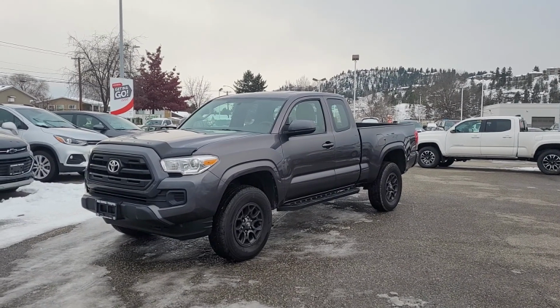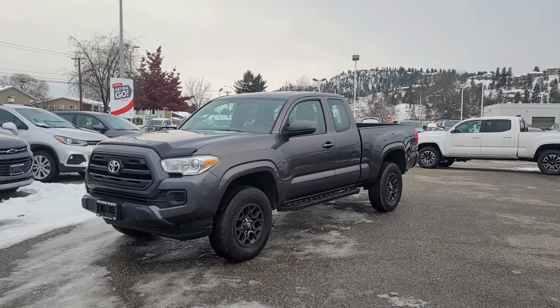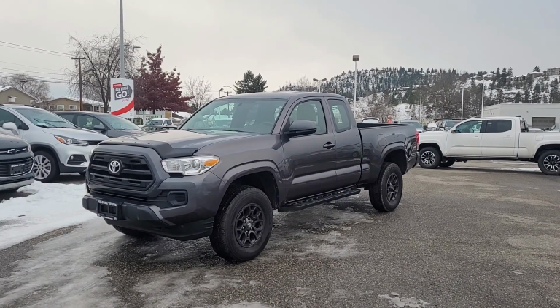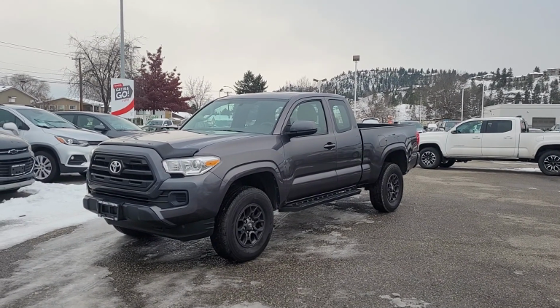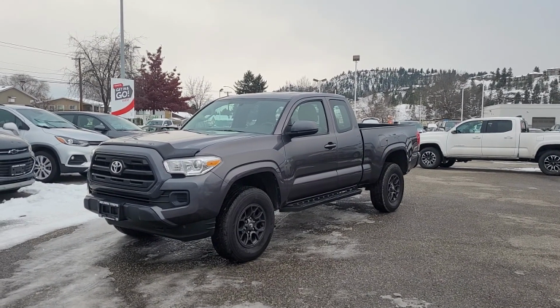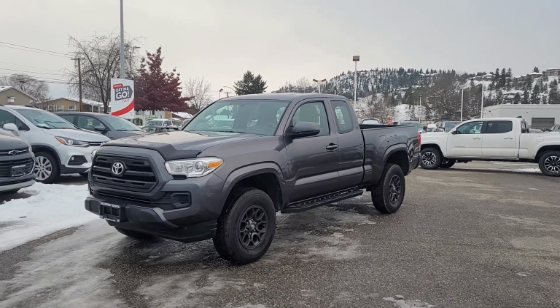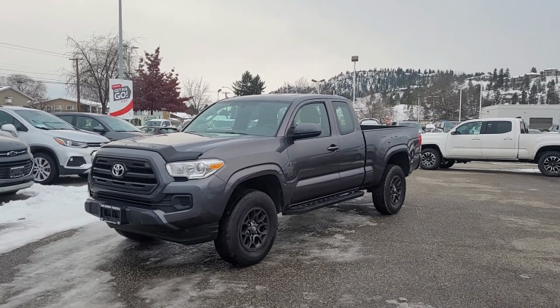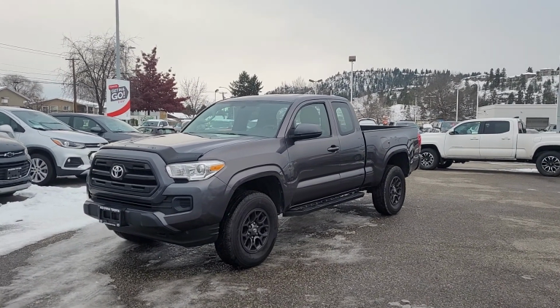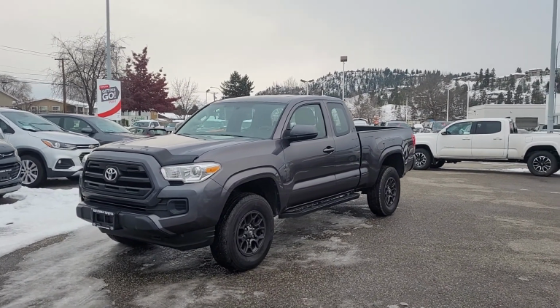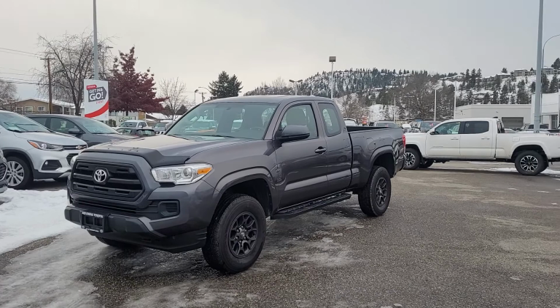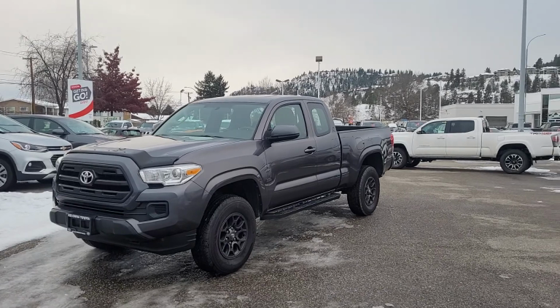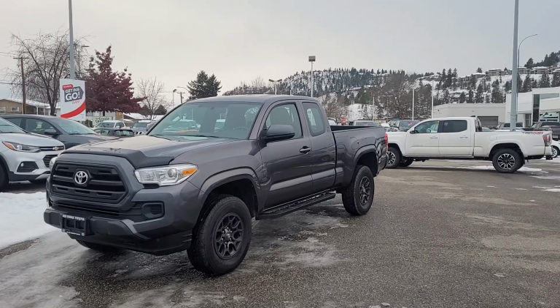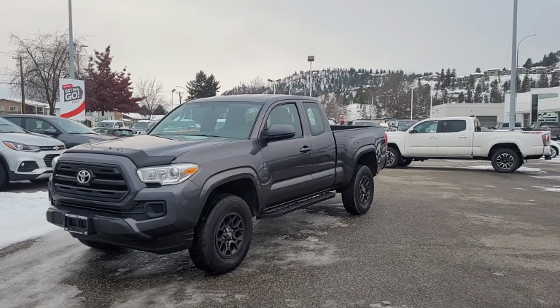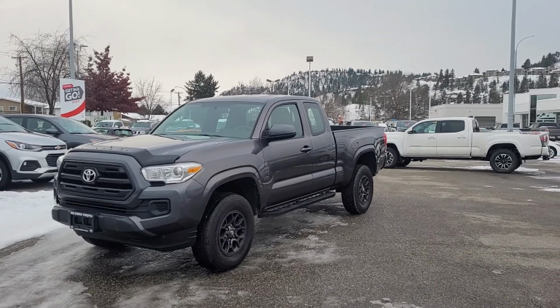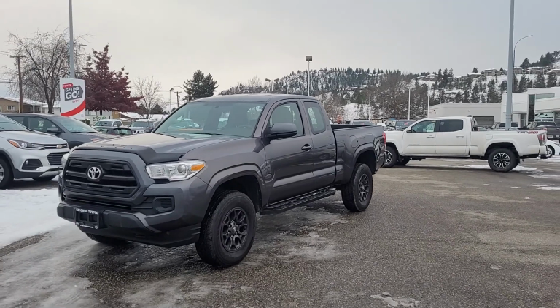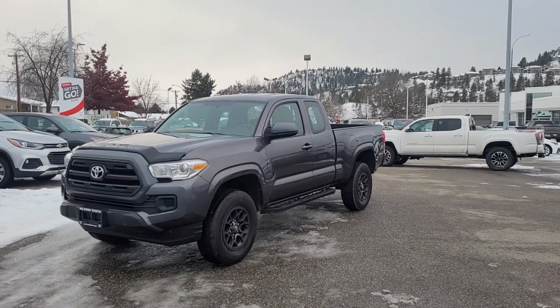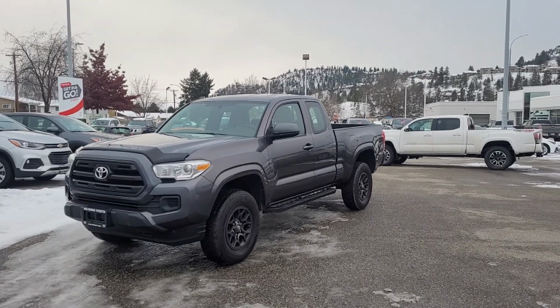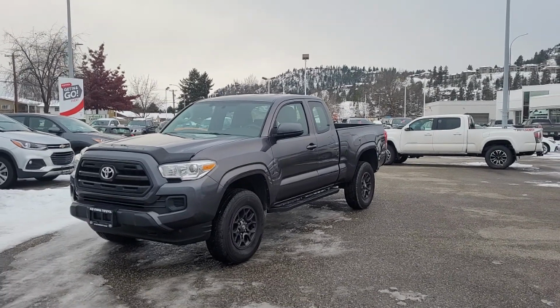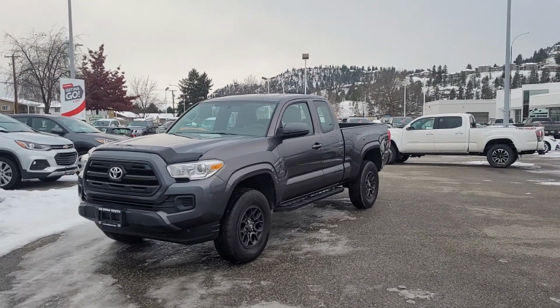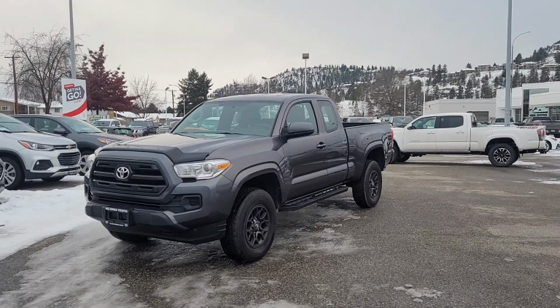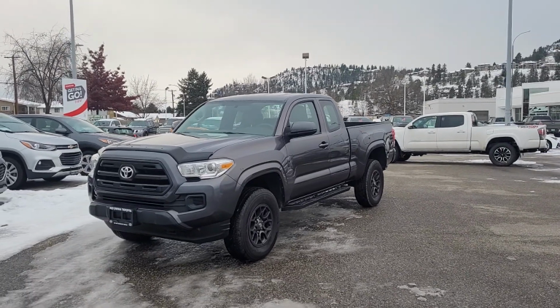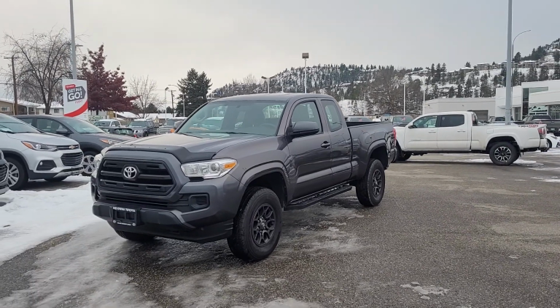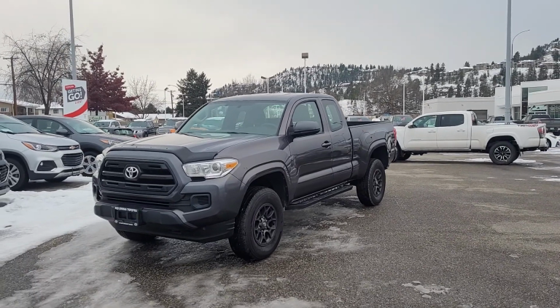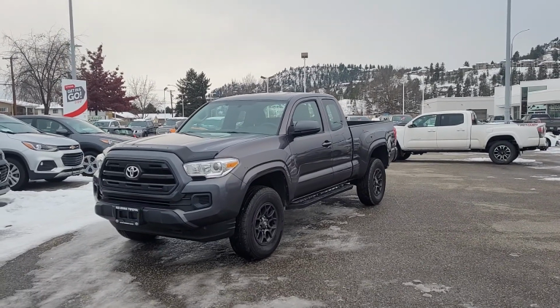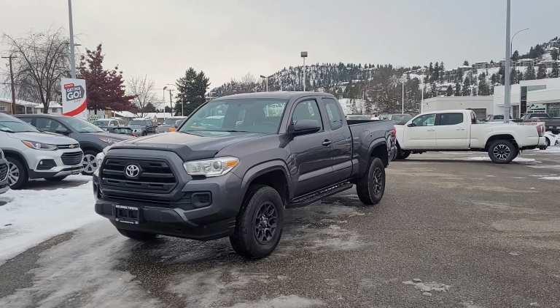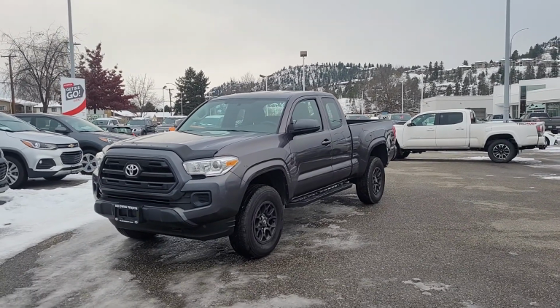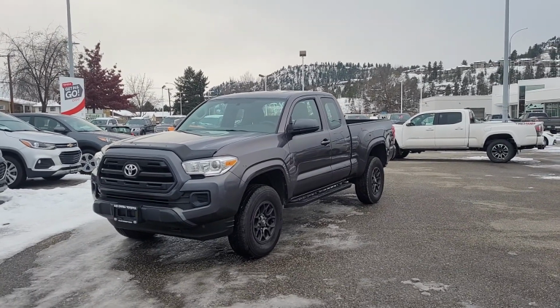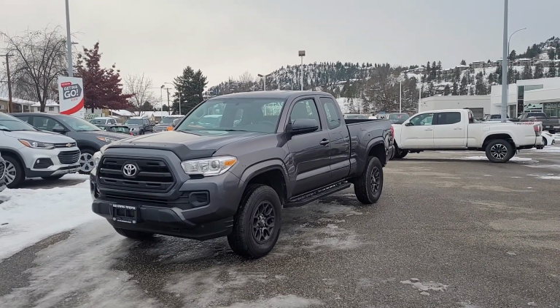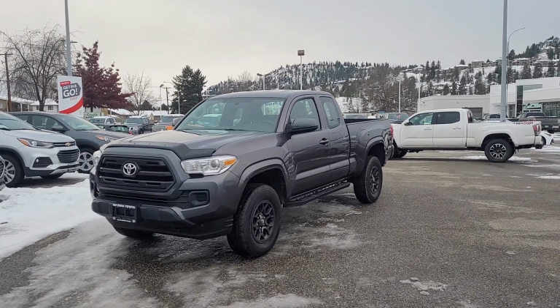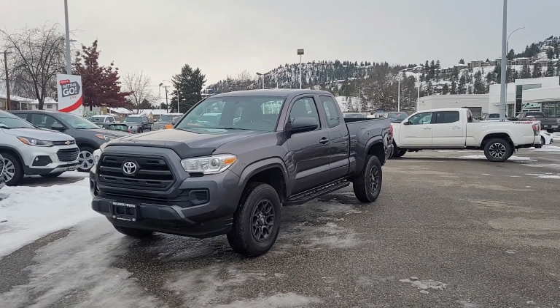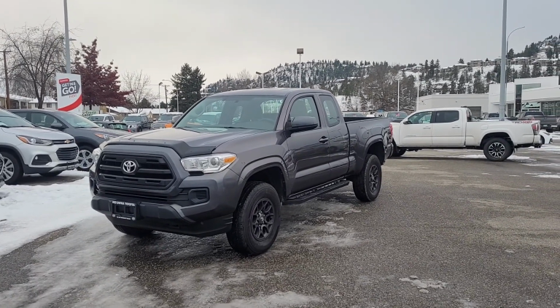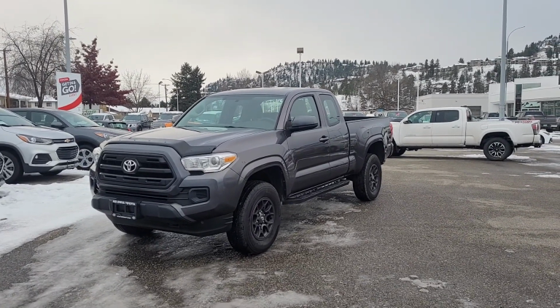Today we're going to be taking a look at this 2016 Toyota Tacoma two-wheel drive SR Plus.